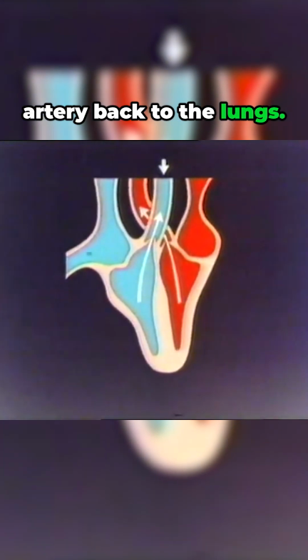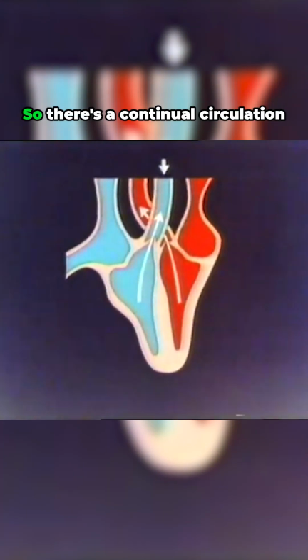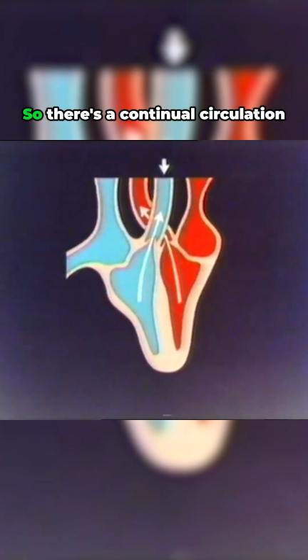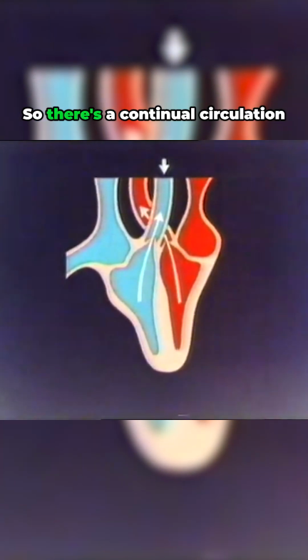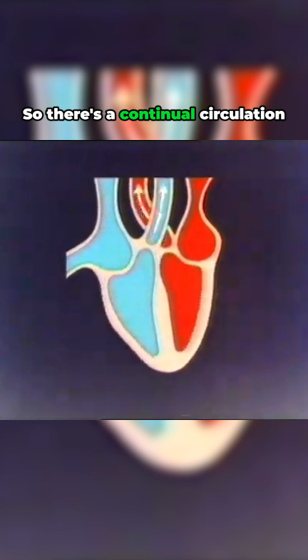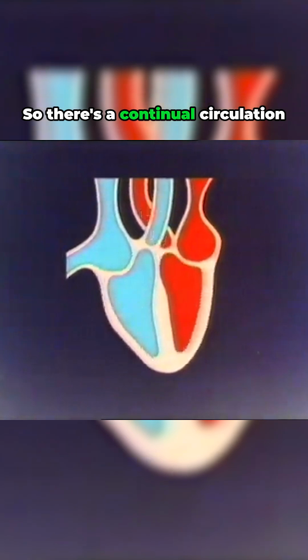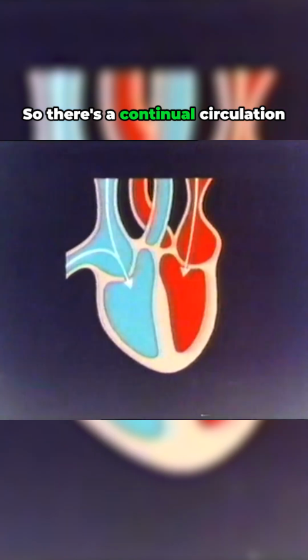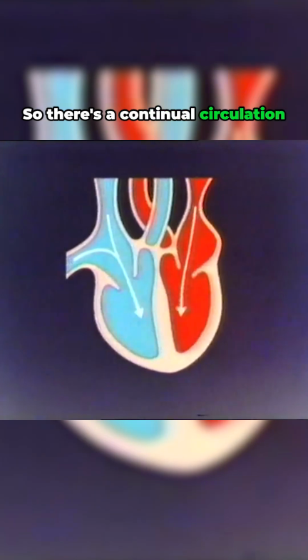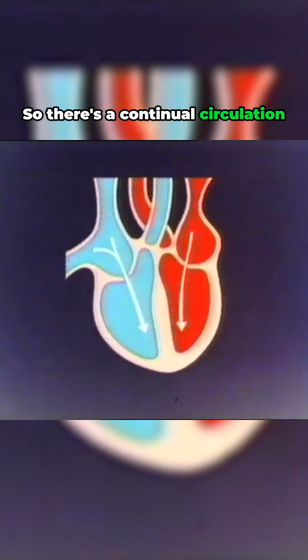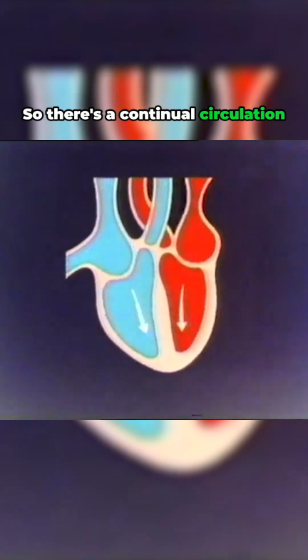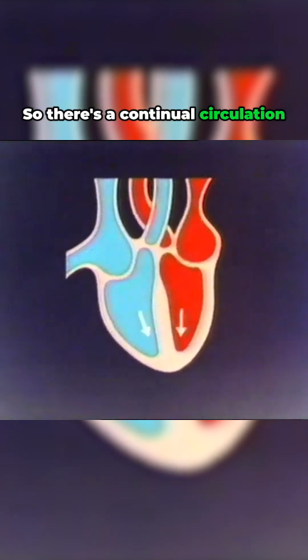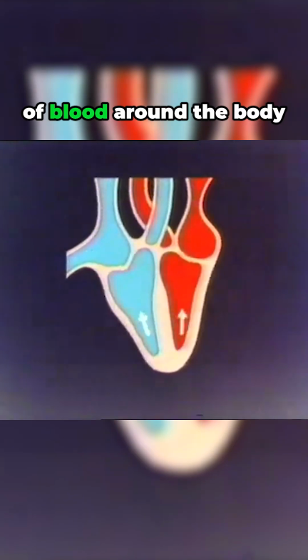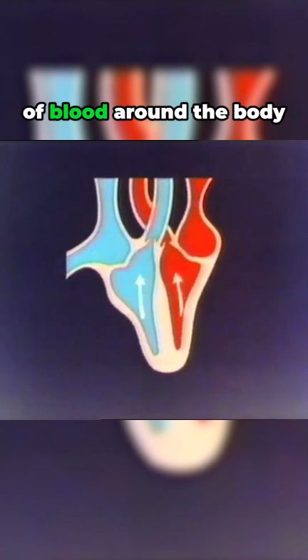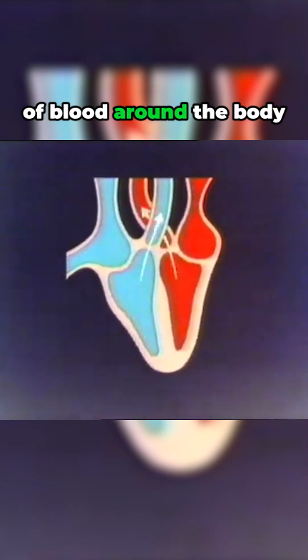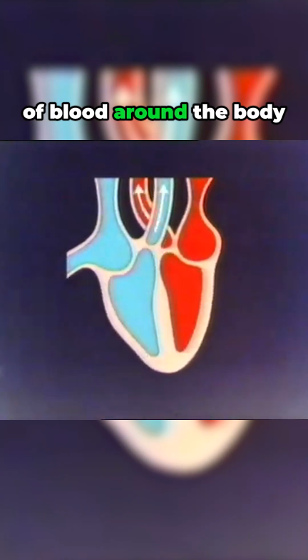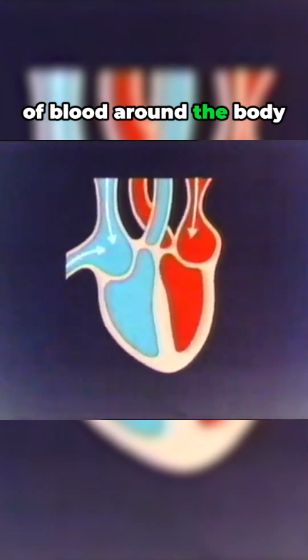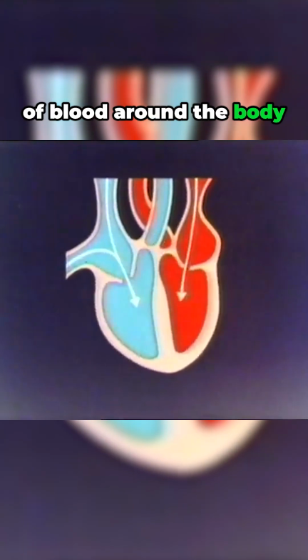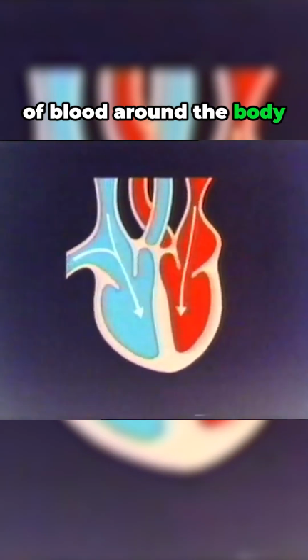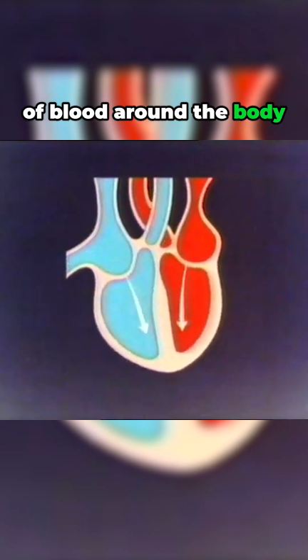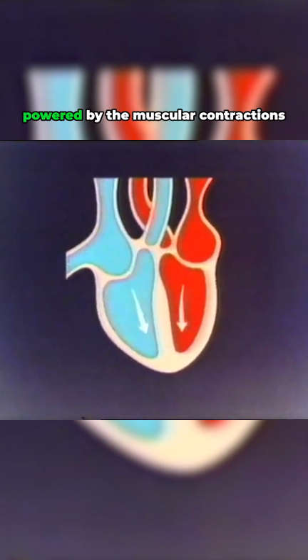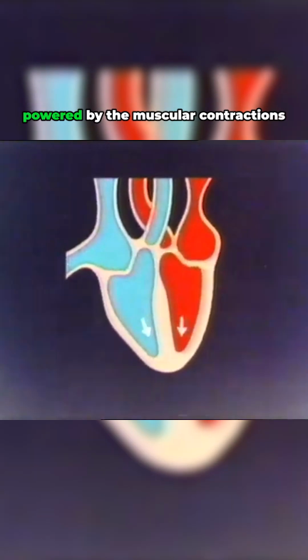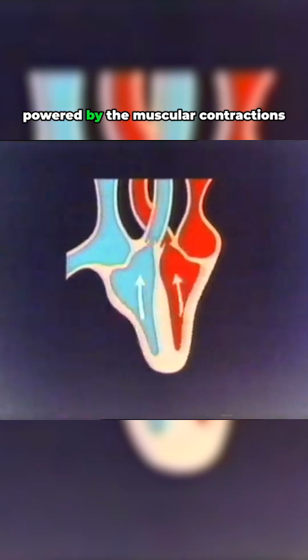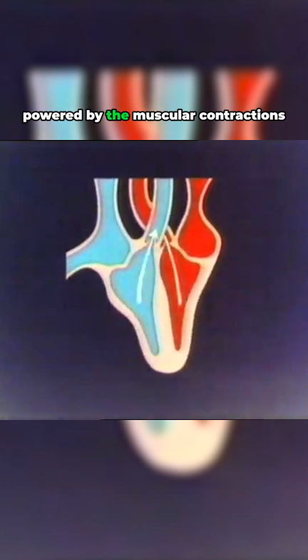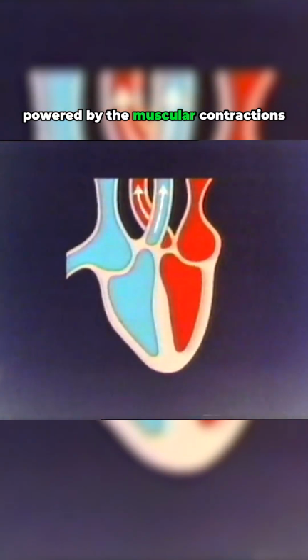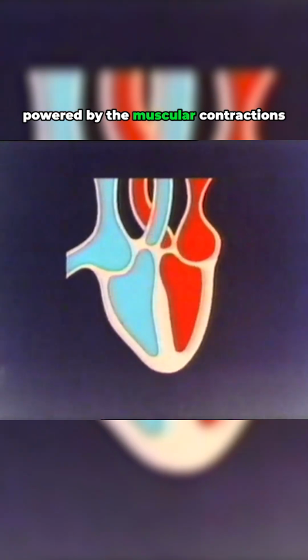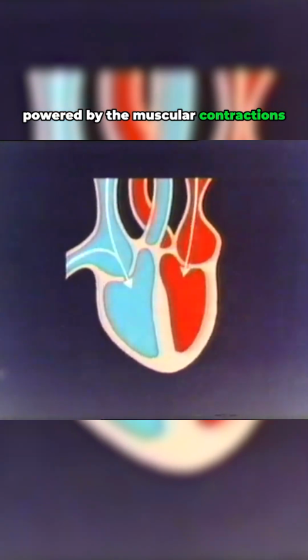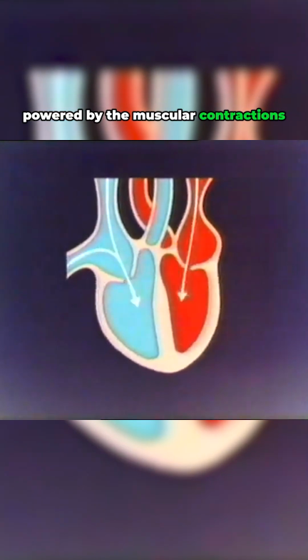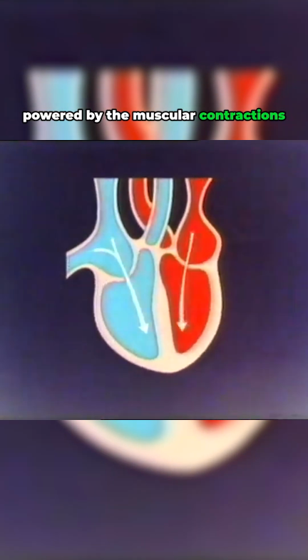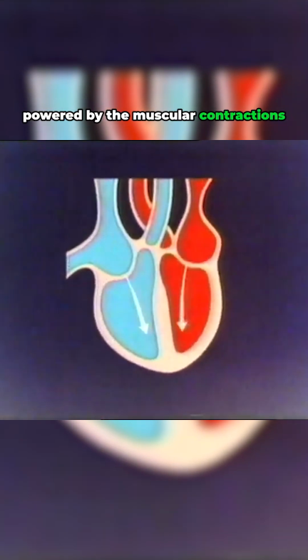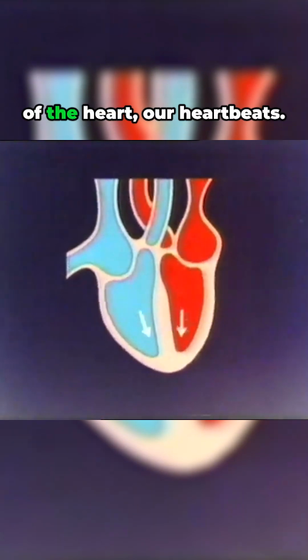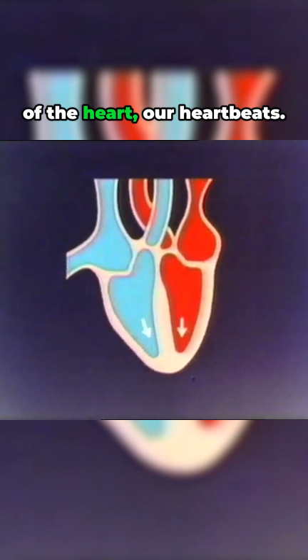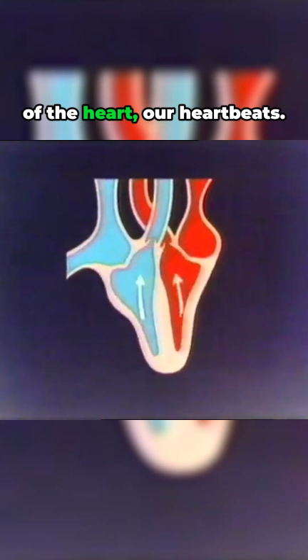So there's a continual circulation of blood around the body, powered by the muscular contractions of the heart — our heartbeats.